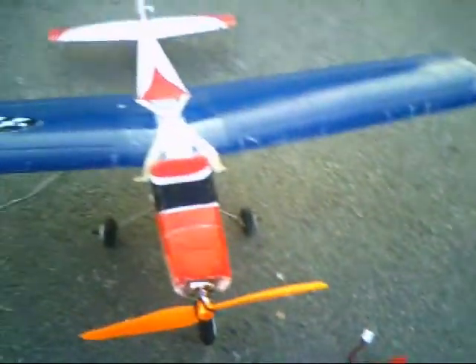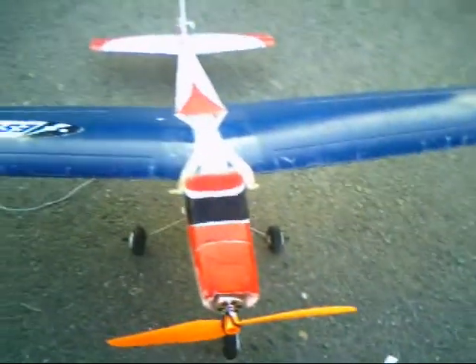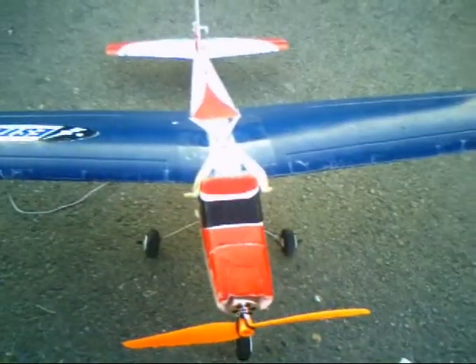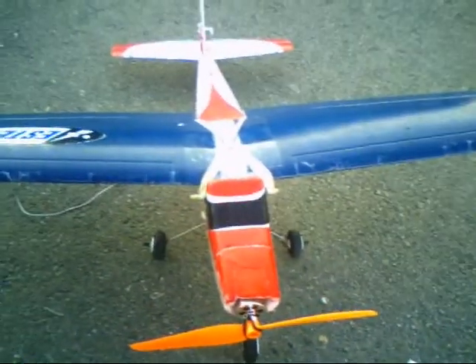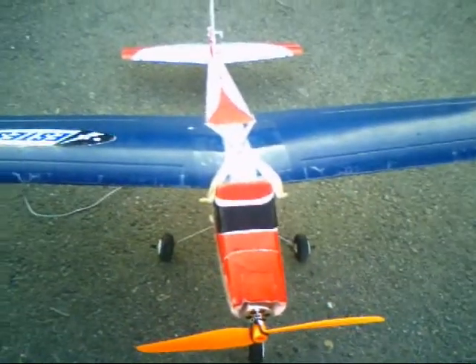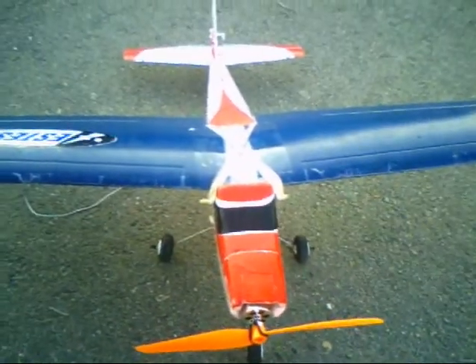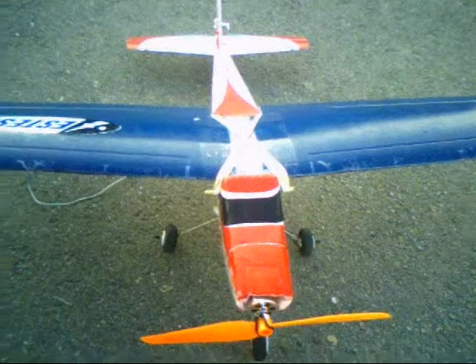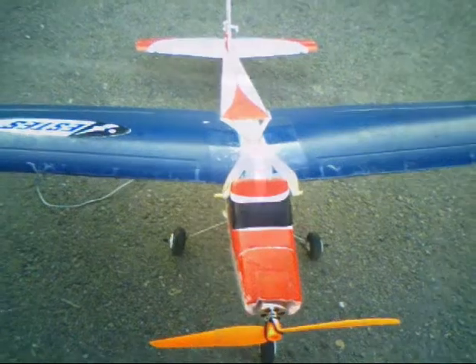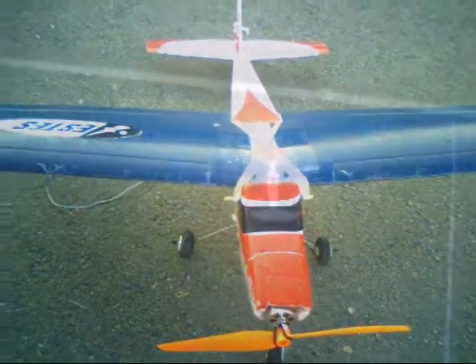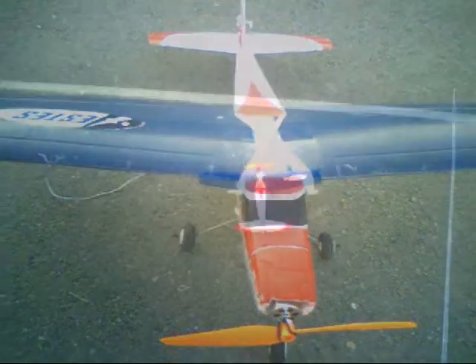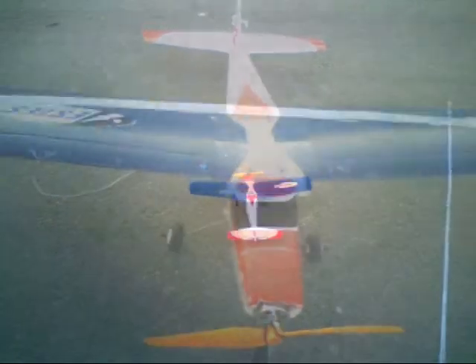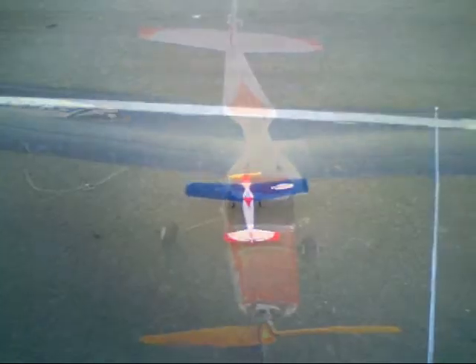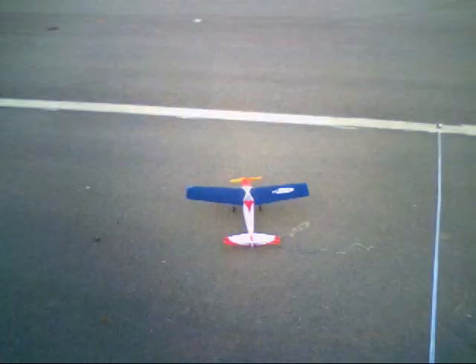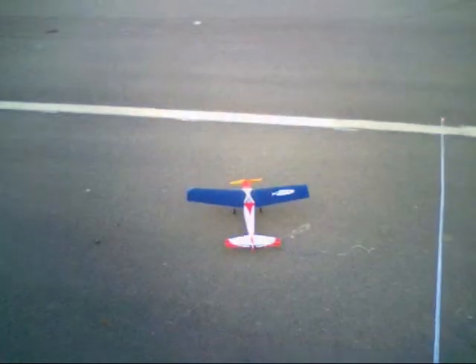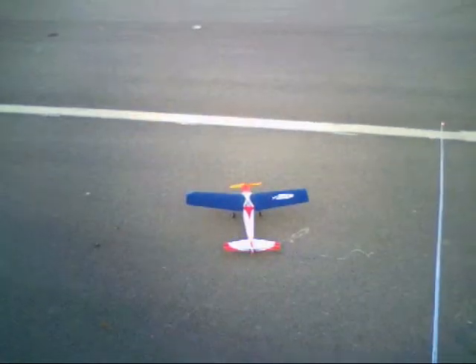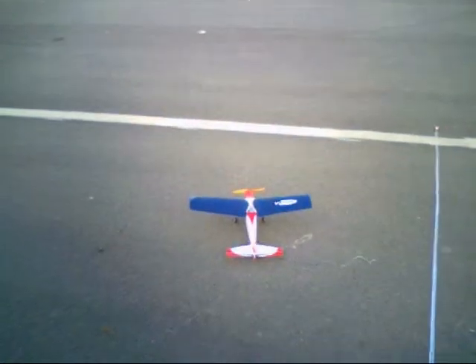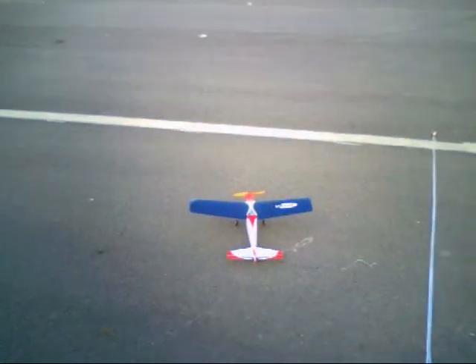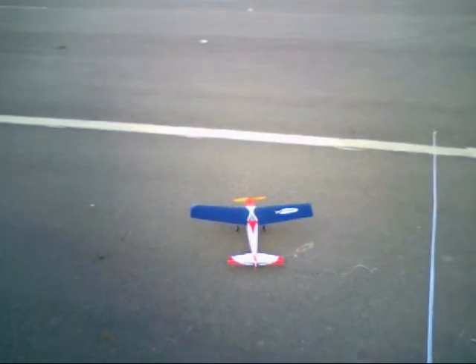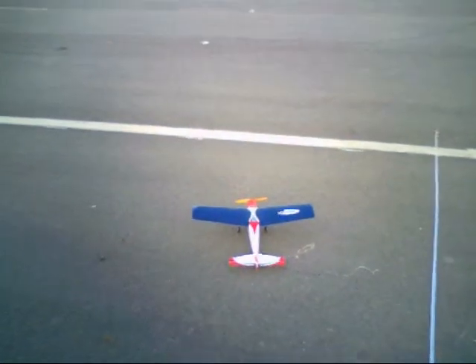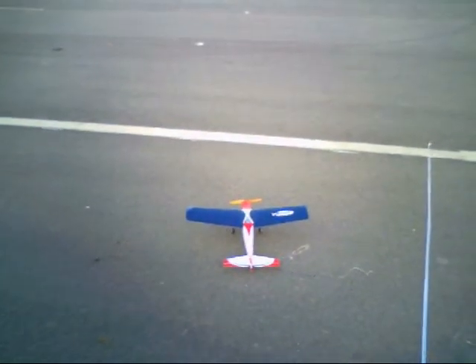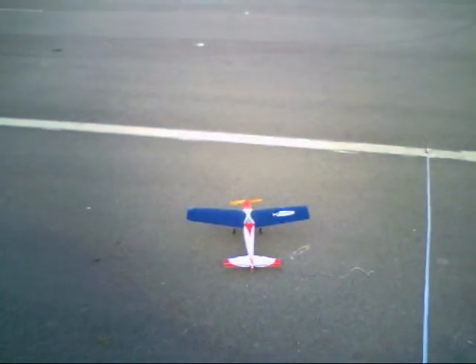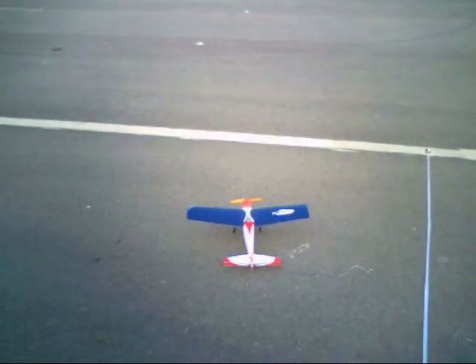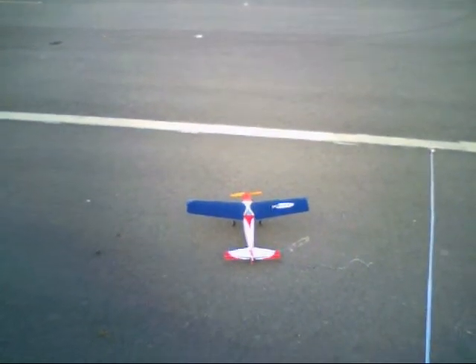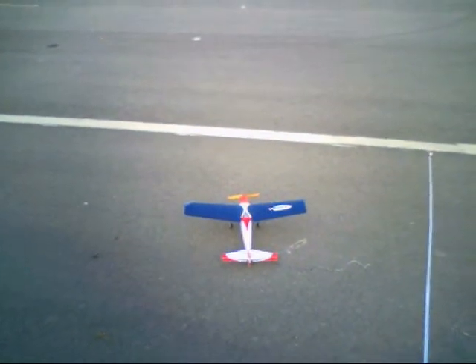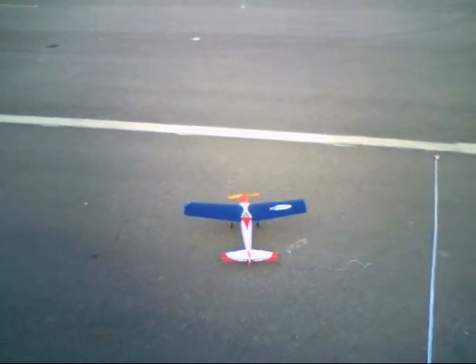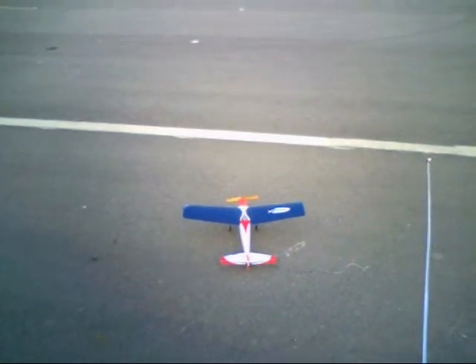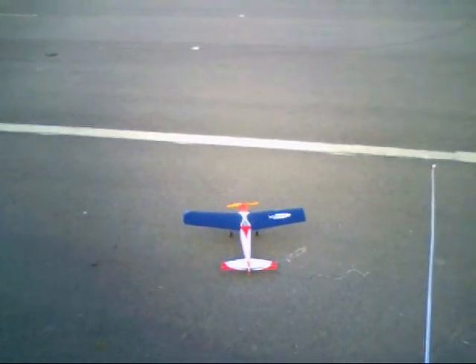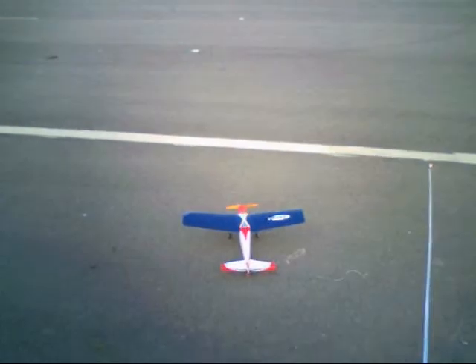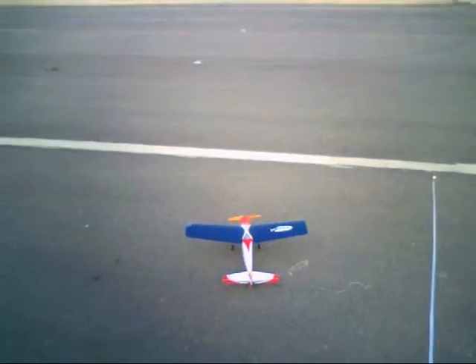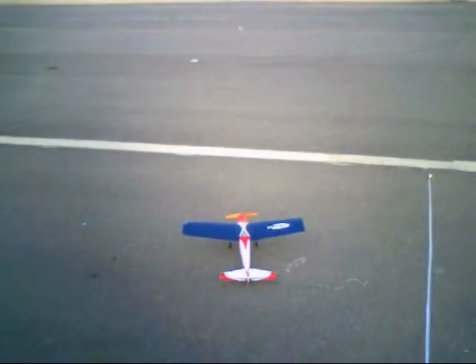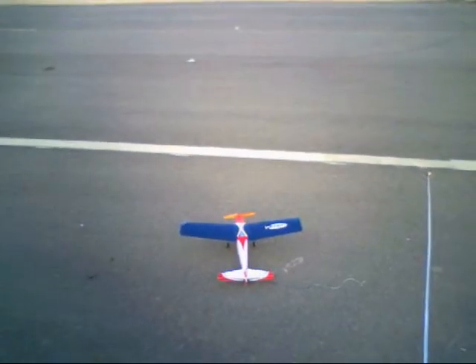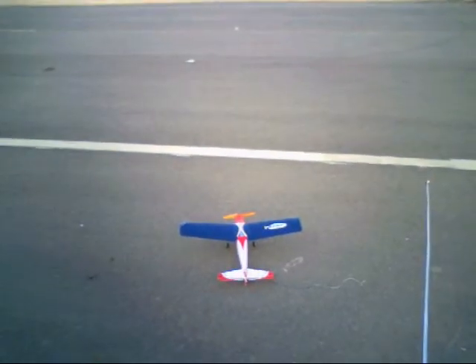It's going up in the air in a minute. Here we go. Made in flight of the SS 25 inch.